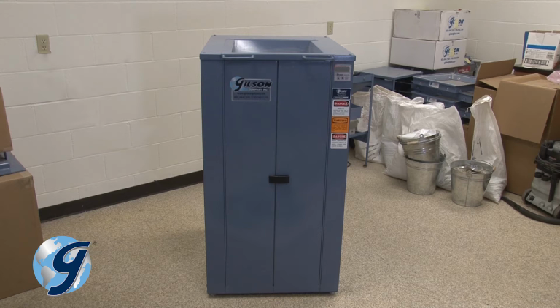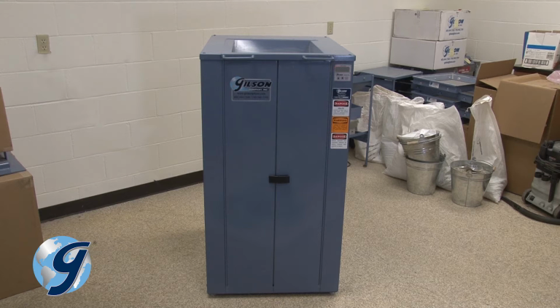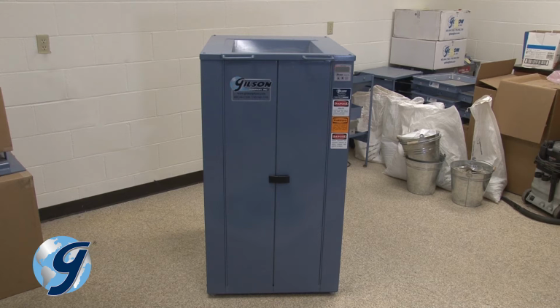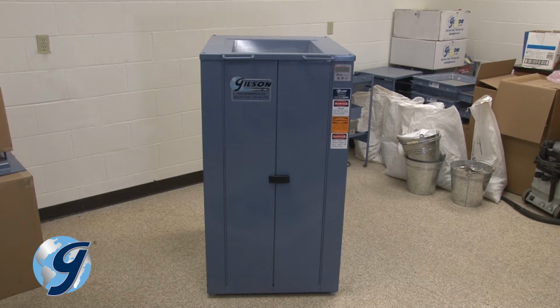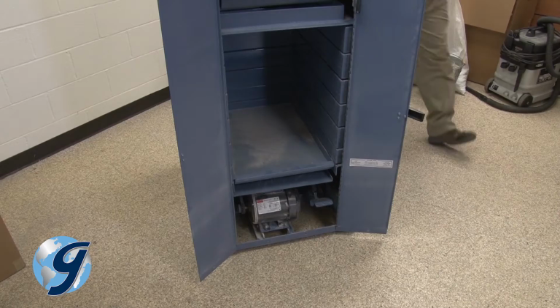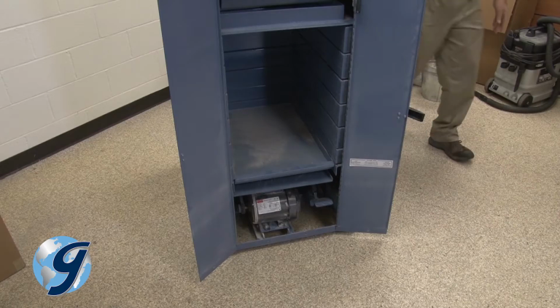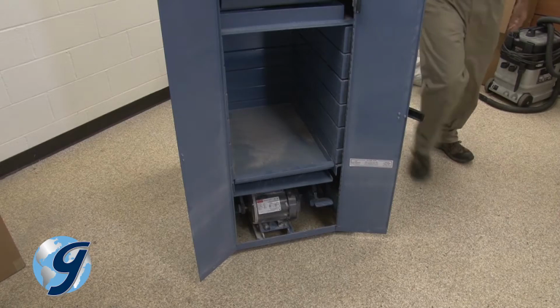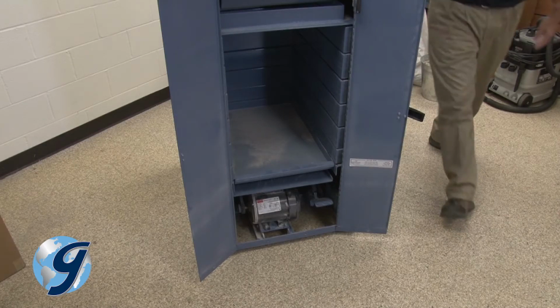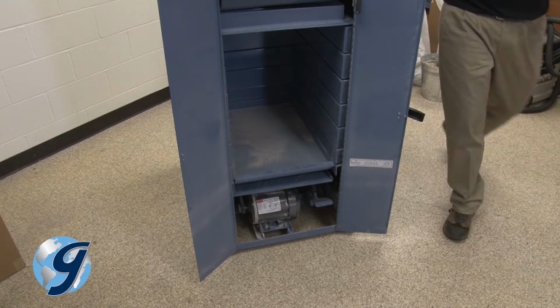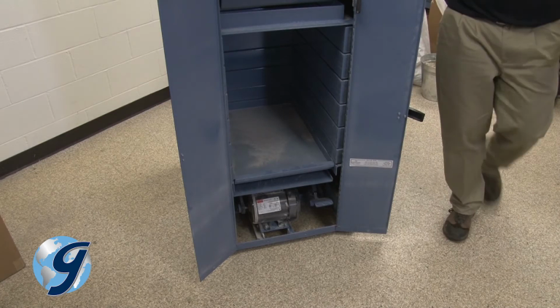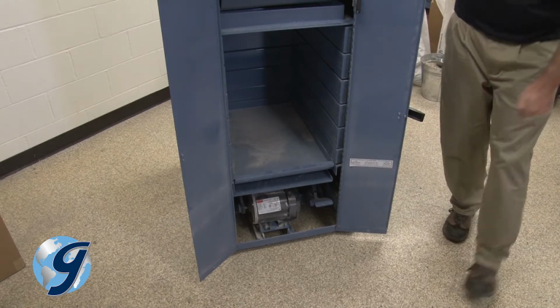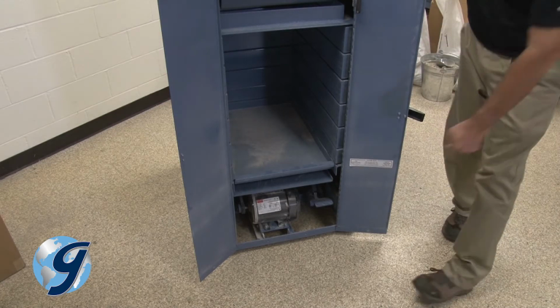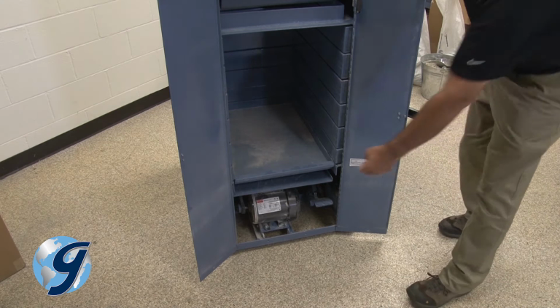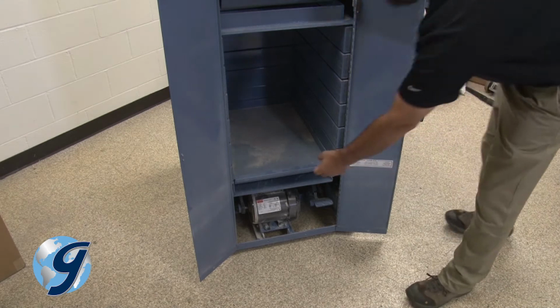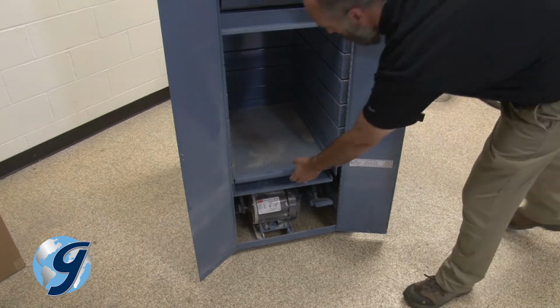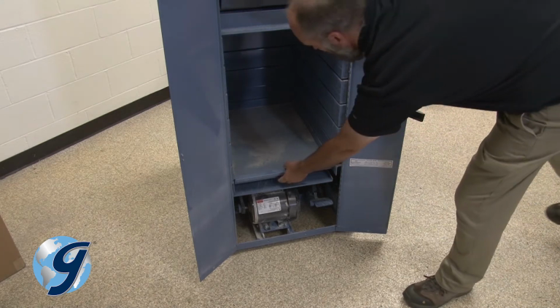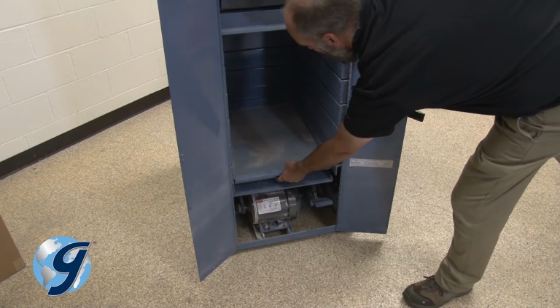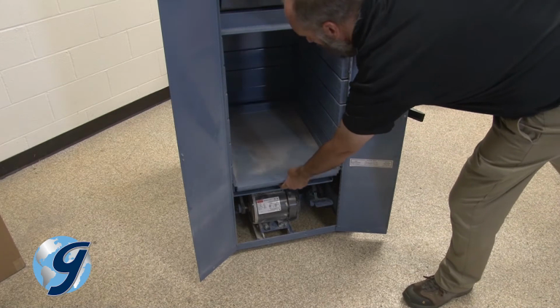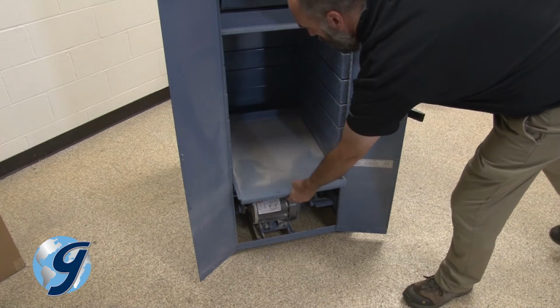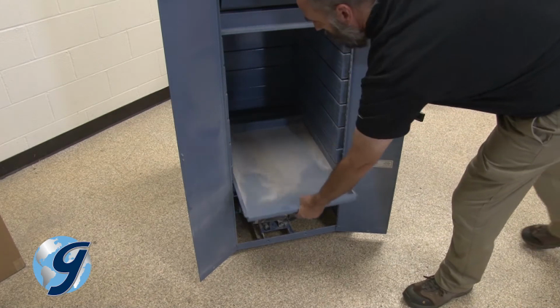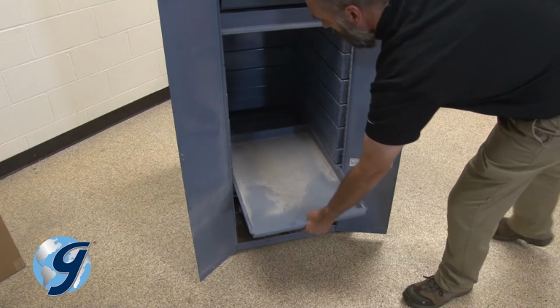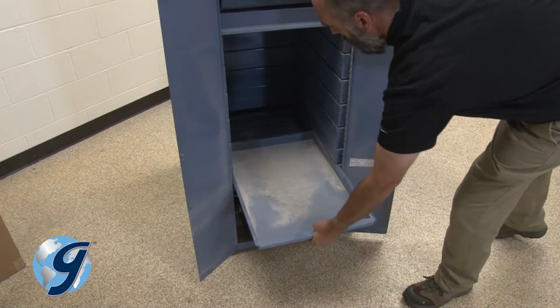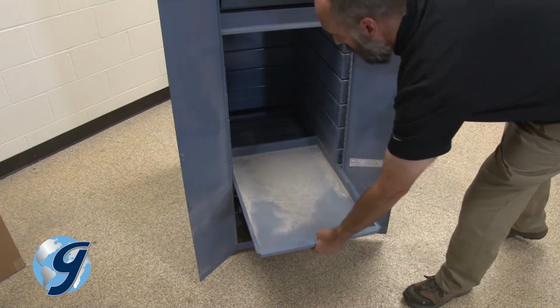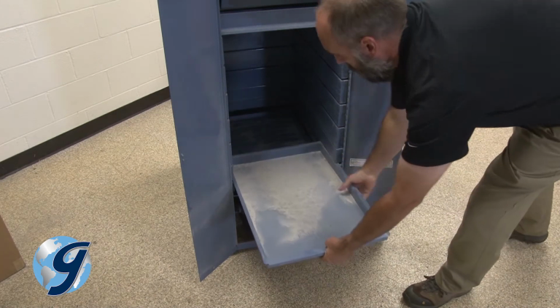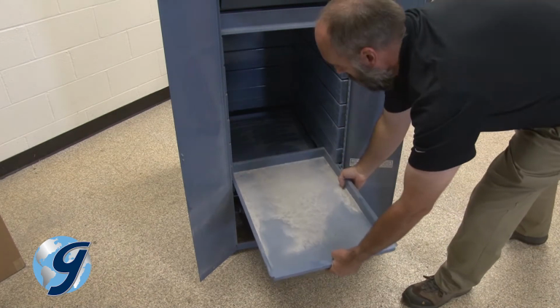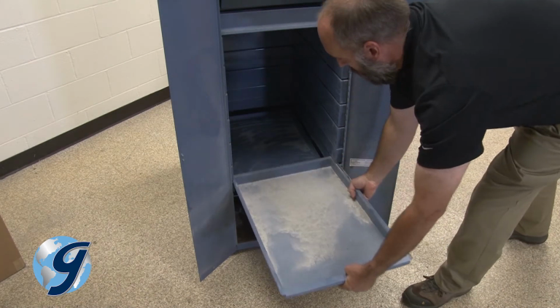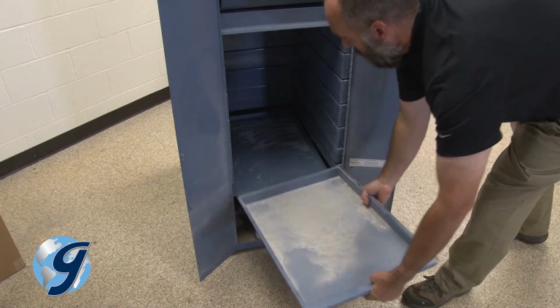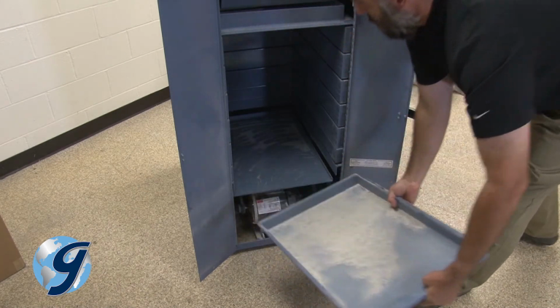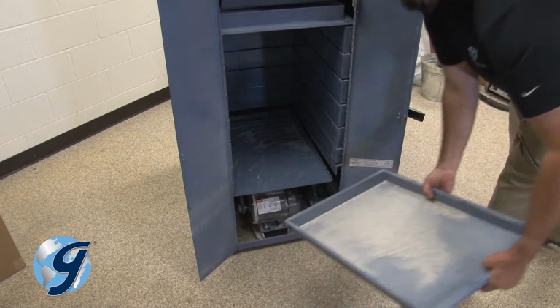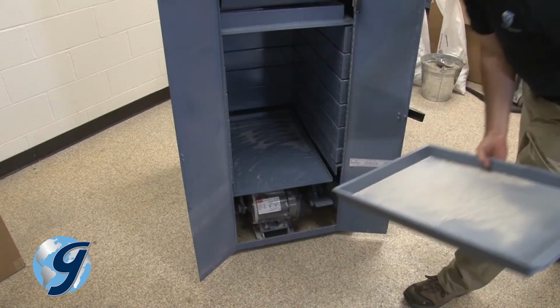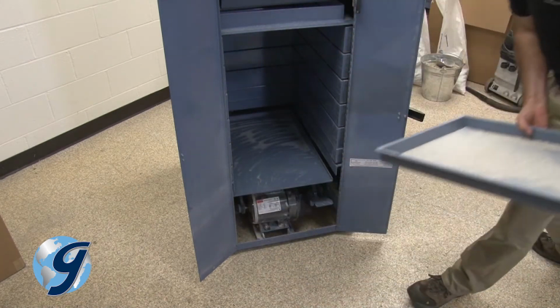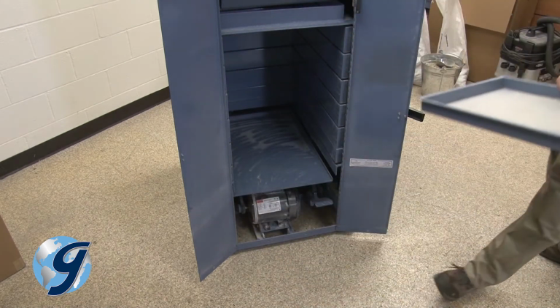Next, open the doors, remove any screen trays or pans, and set them aside.